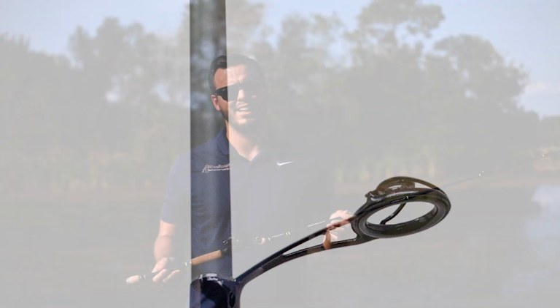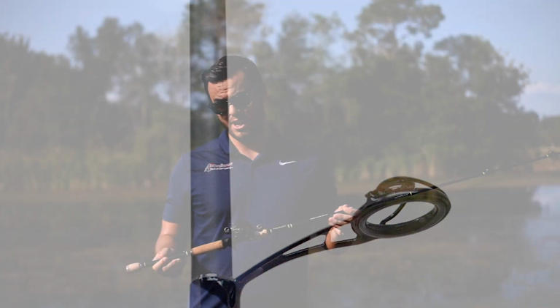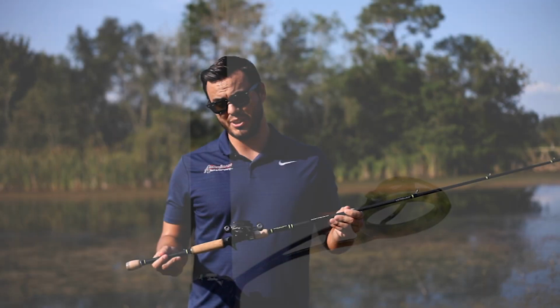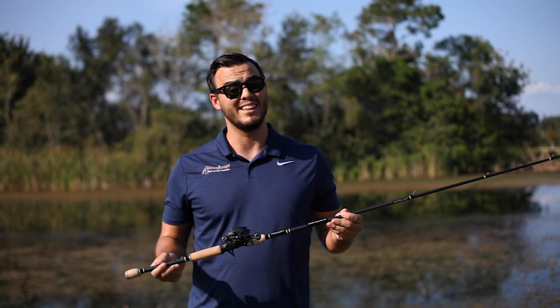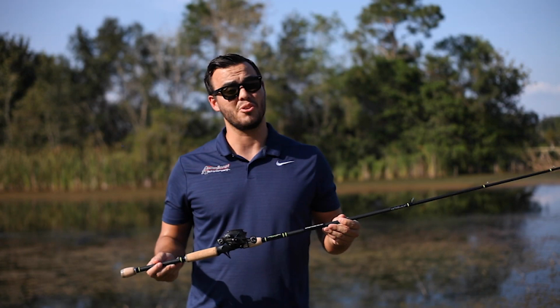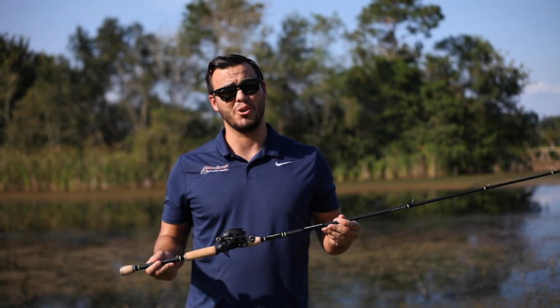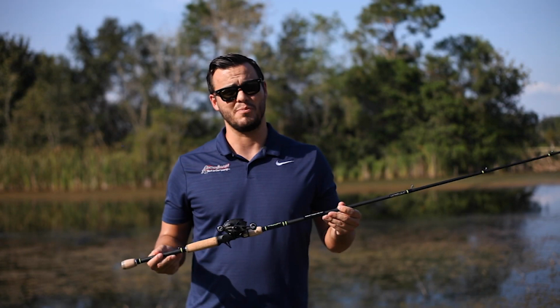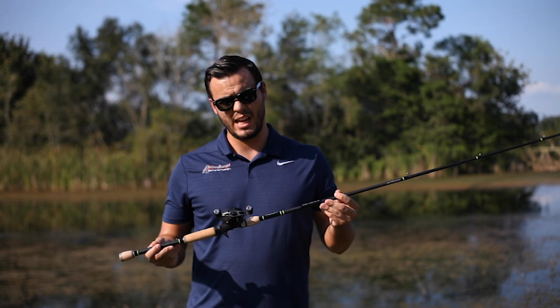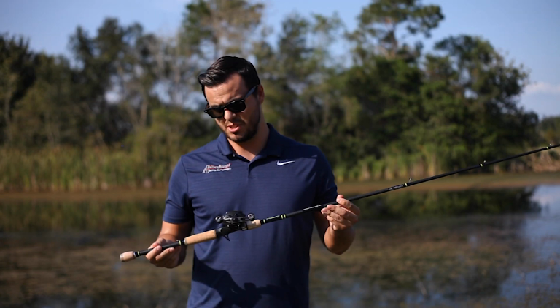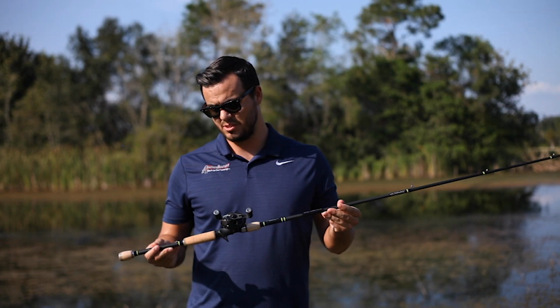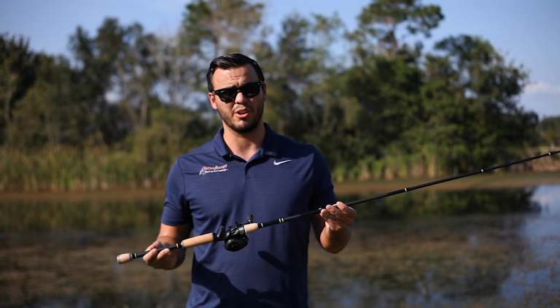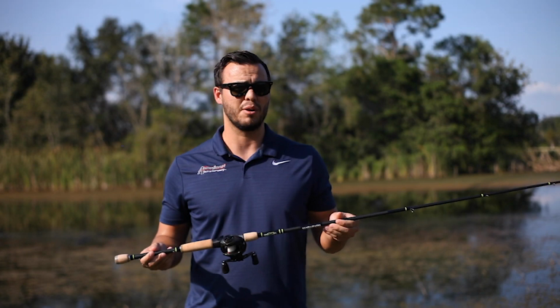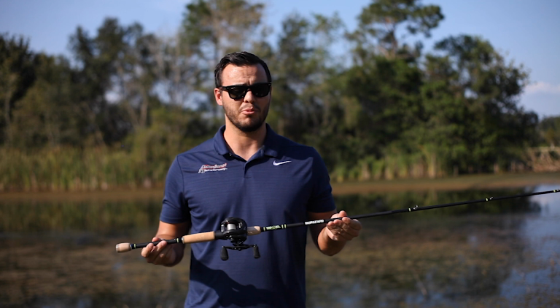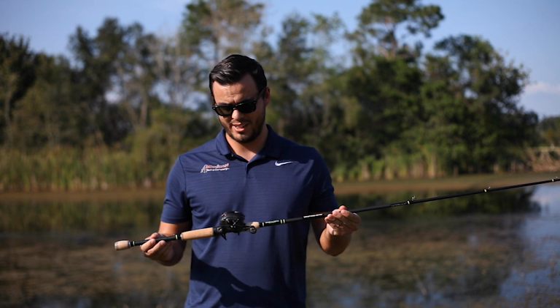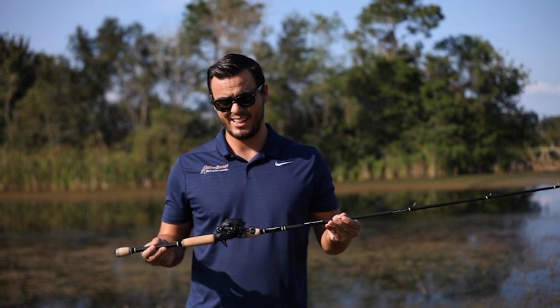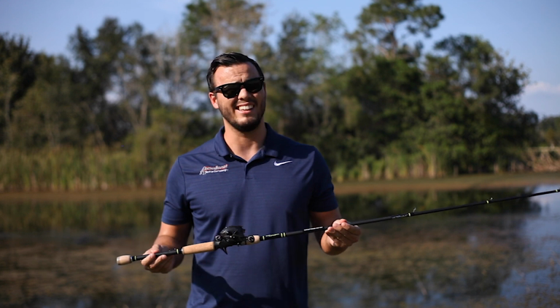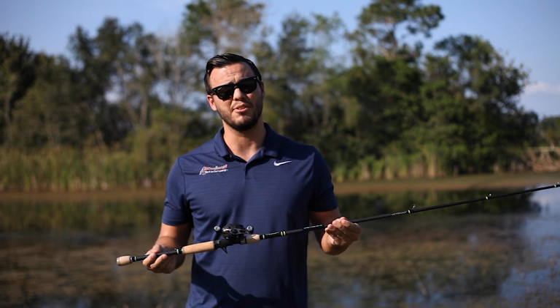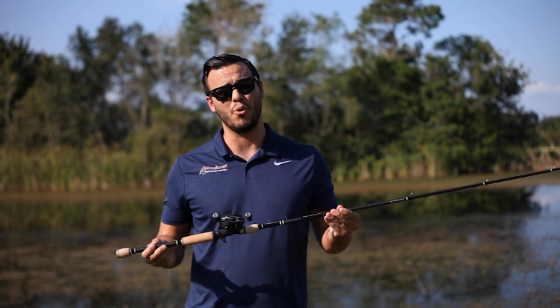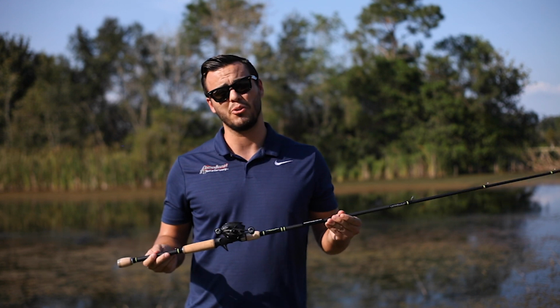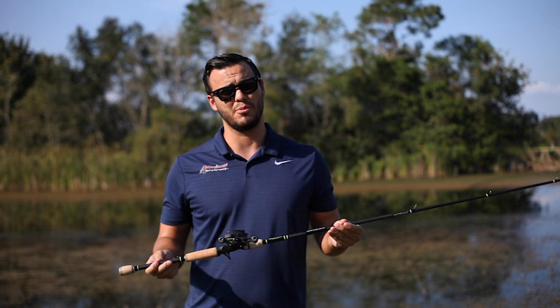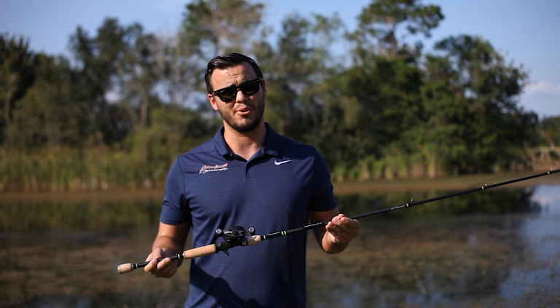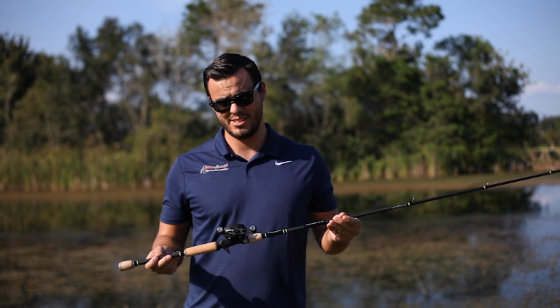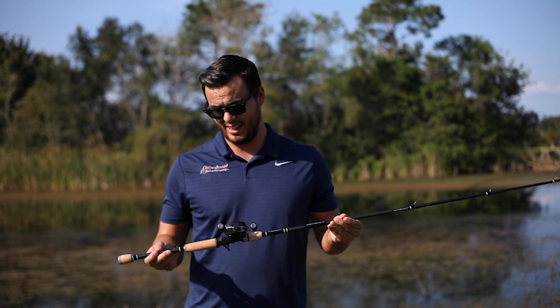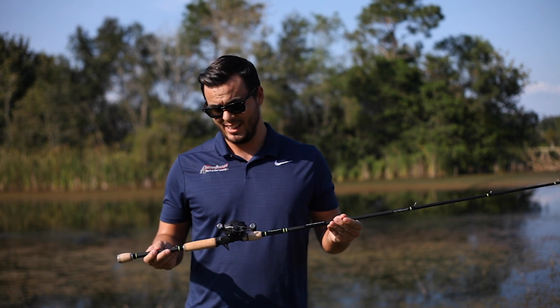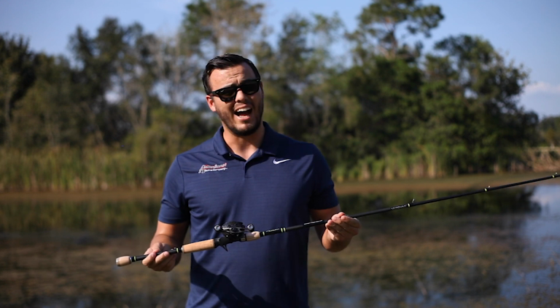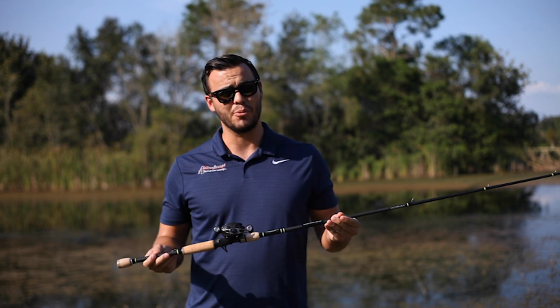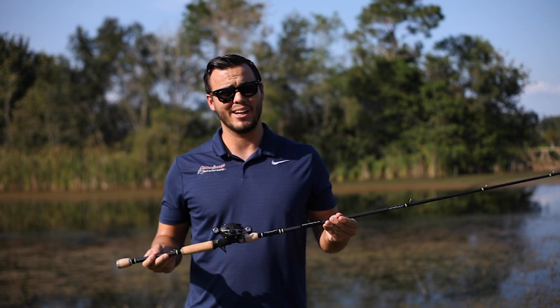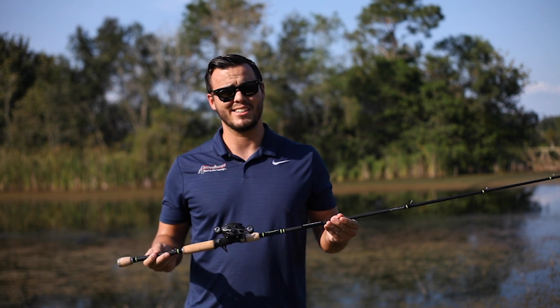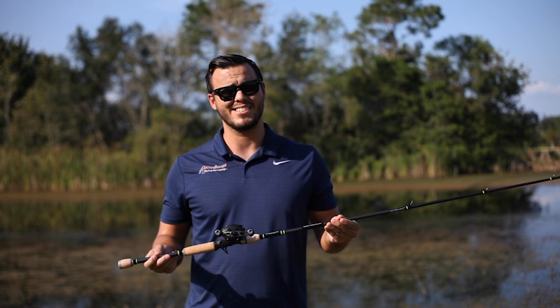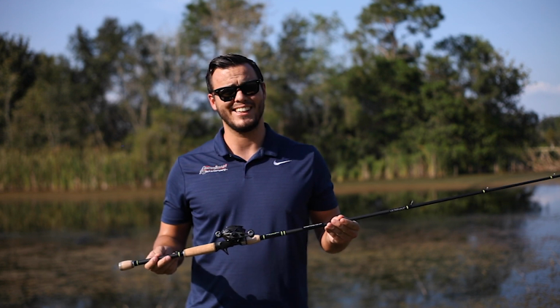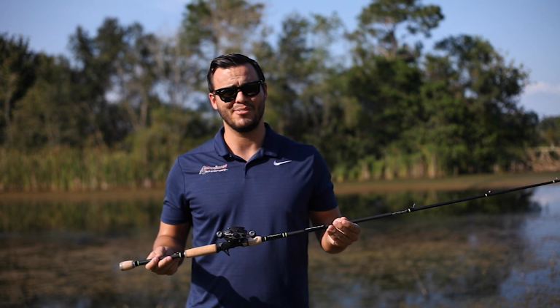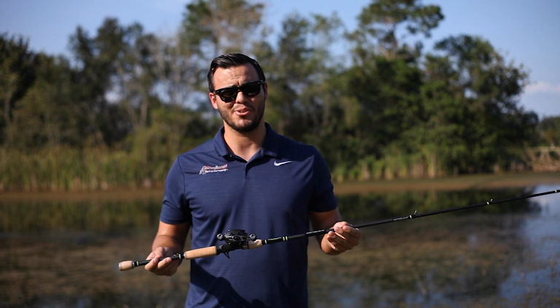These are some absolutely incredible rods at an even more incredible price and I hope you guys decide to give them a try.